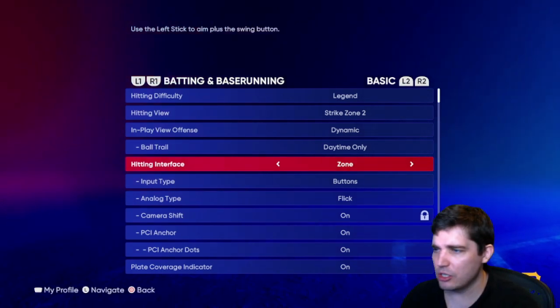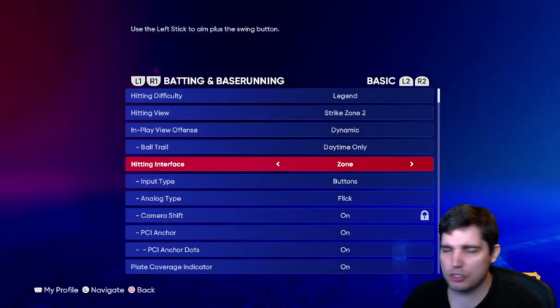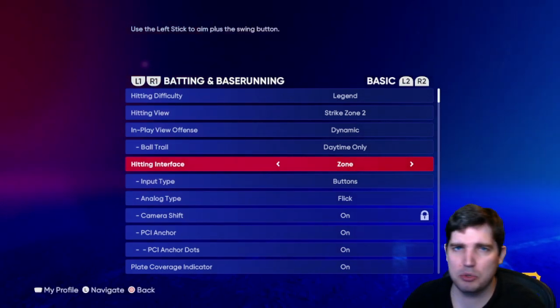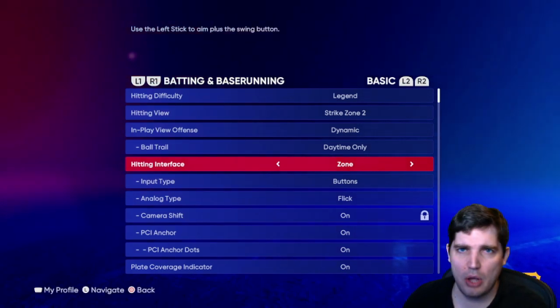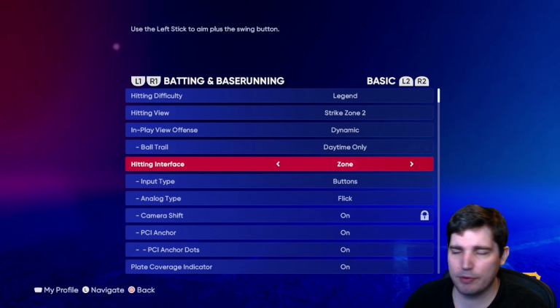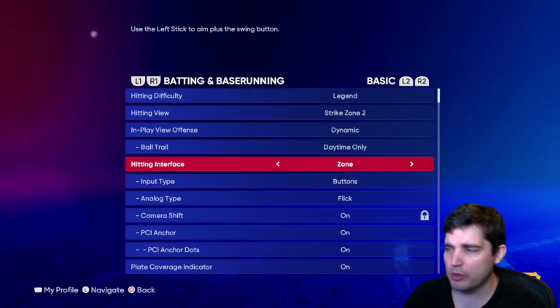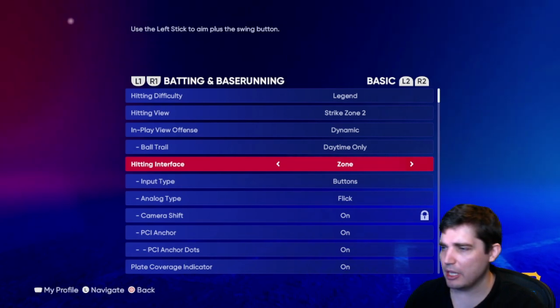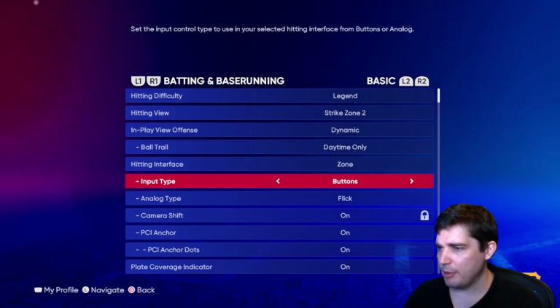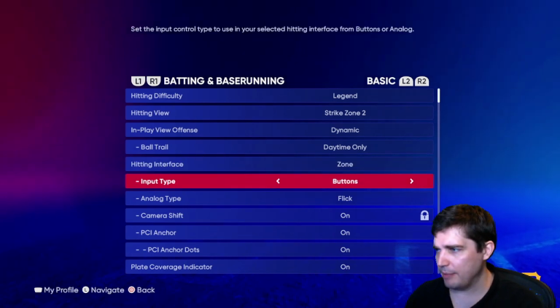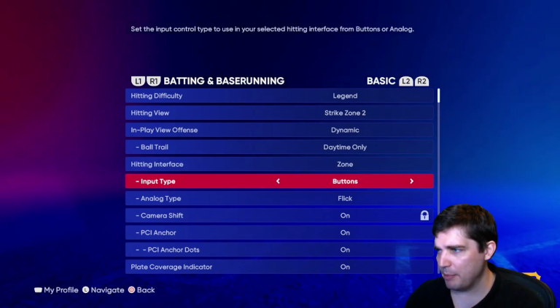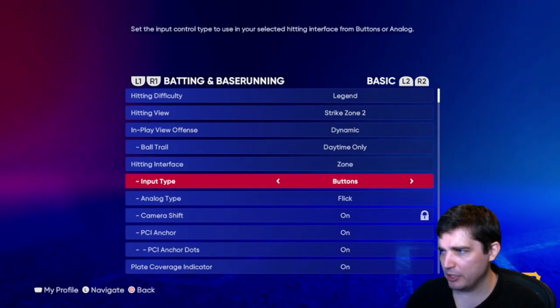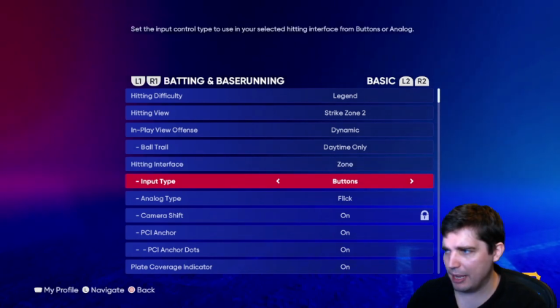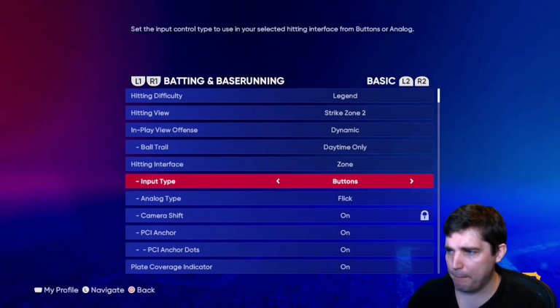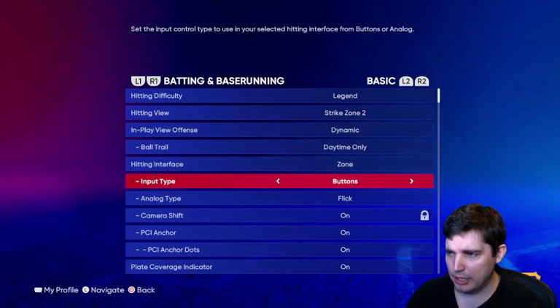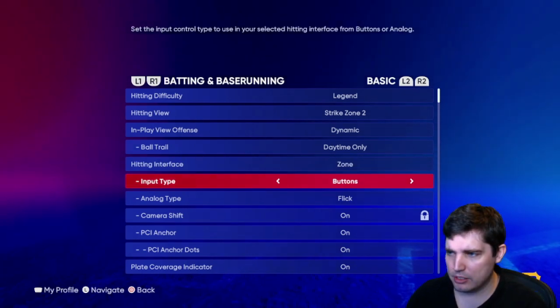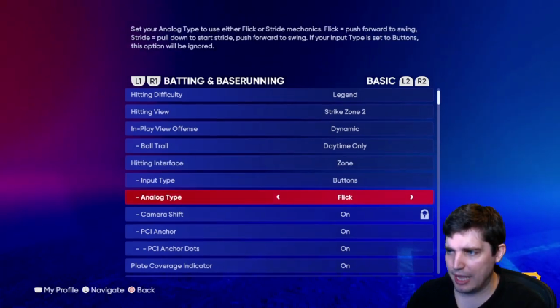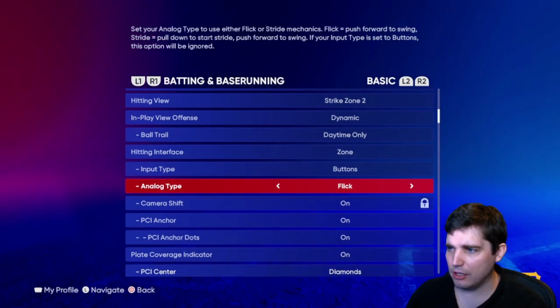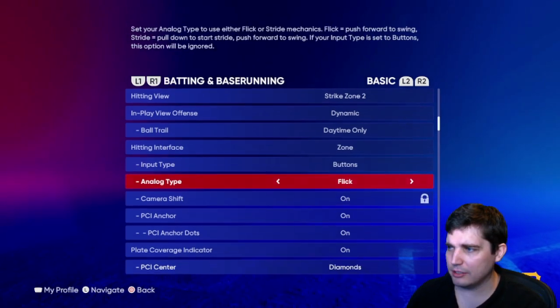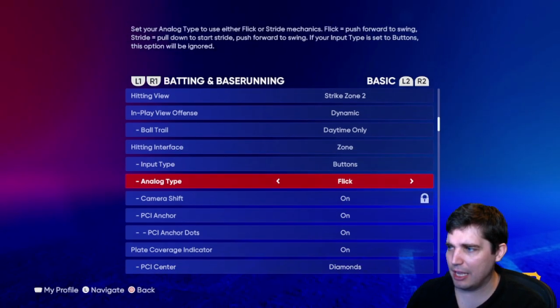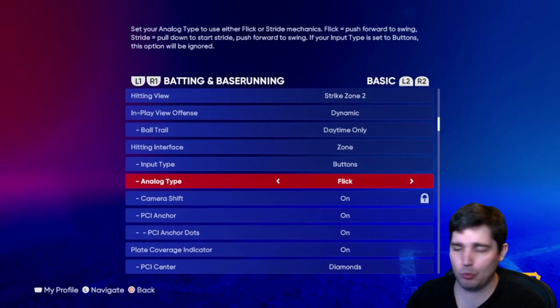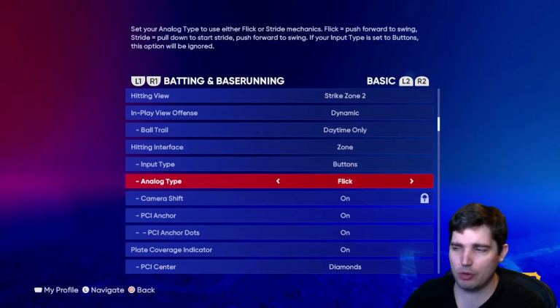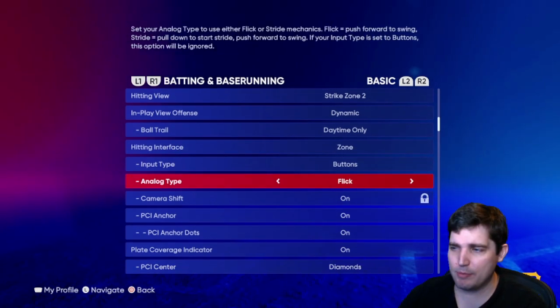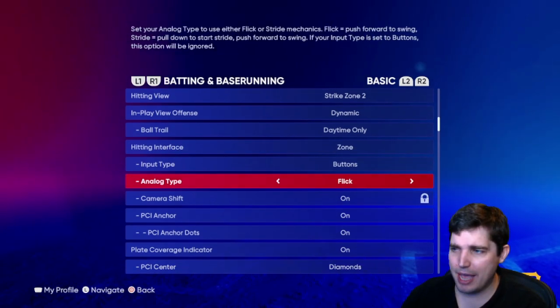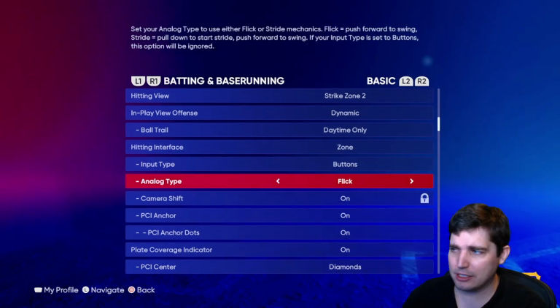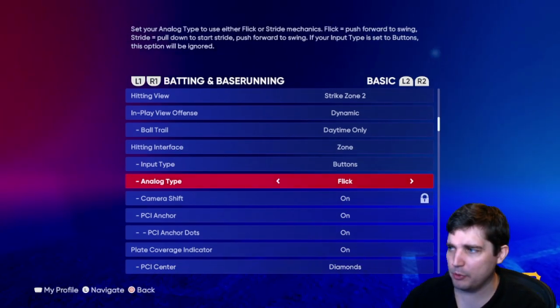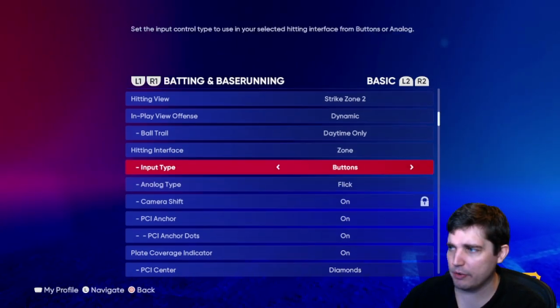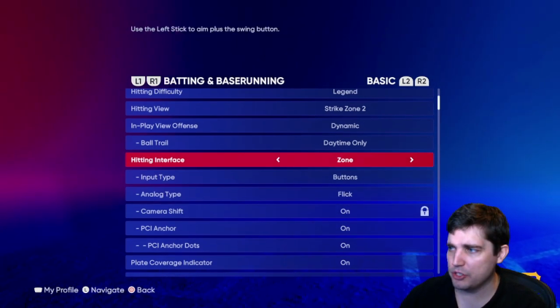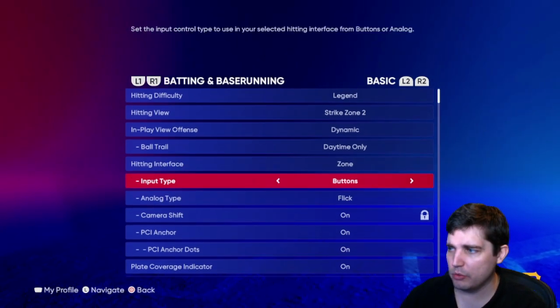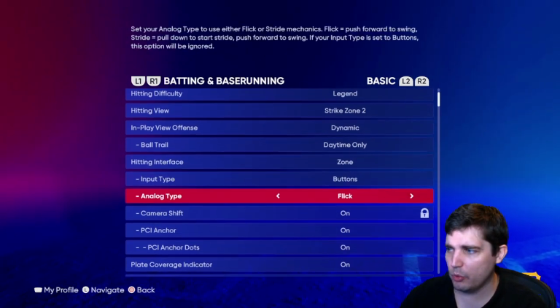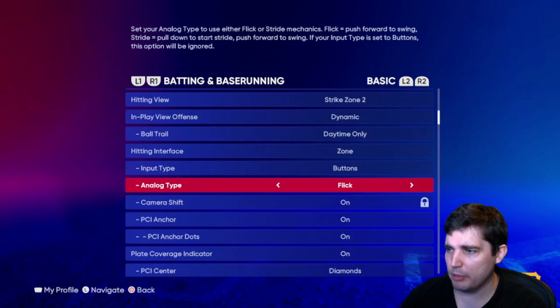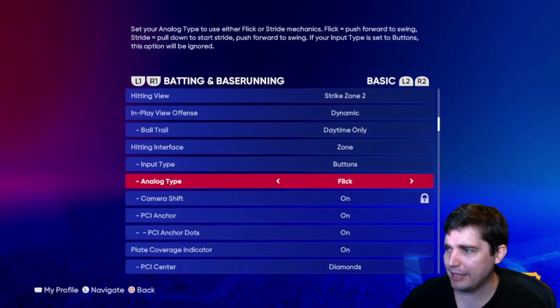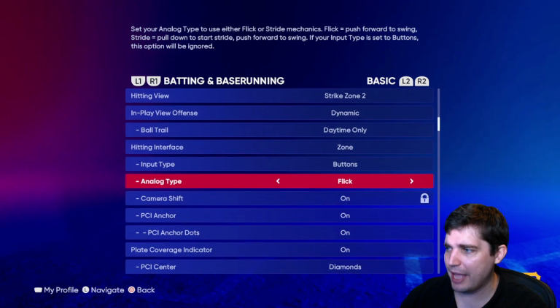Just do Zone if you're new to the game. Input type — buttons. Analog type won't even be active when you're in Zone, so don't worry about that.